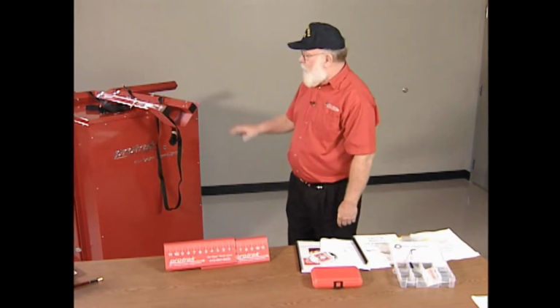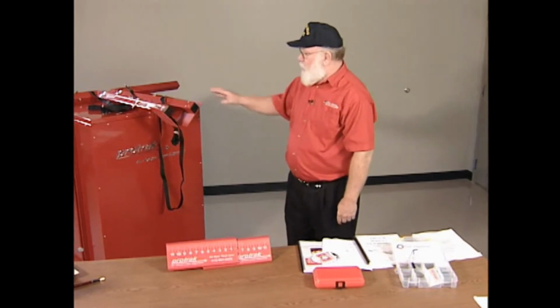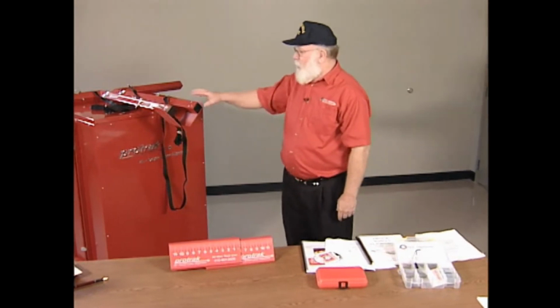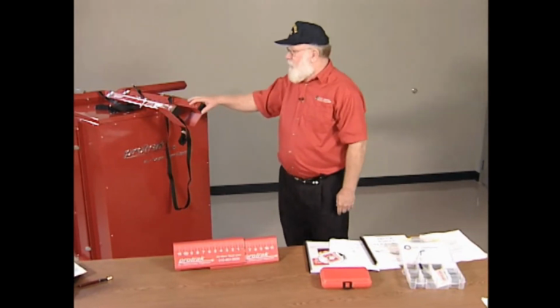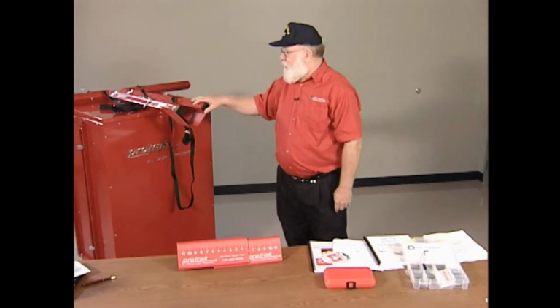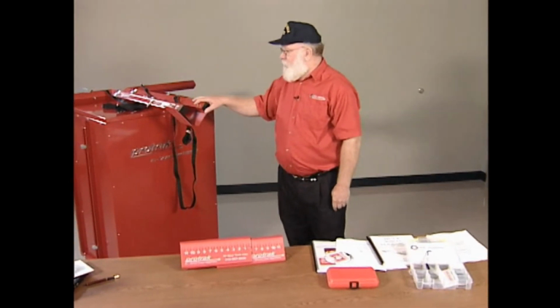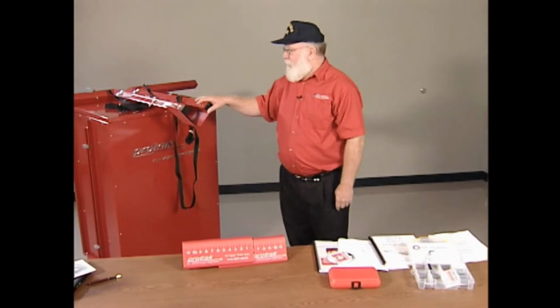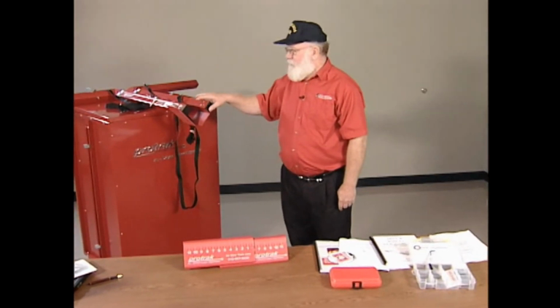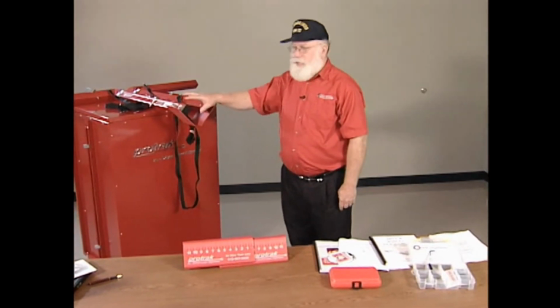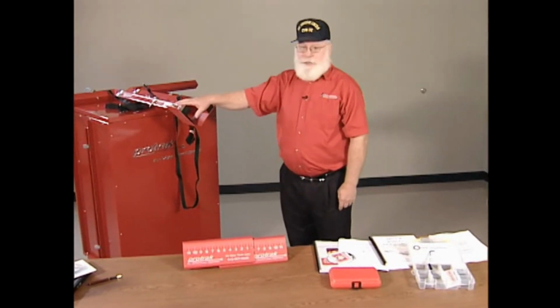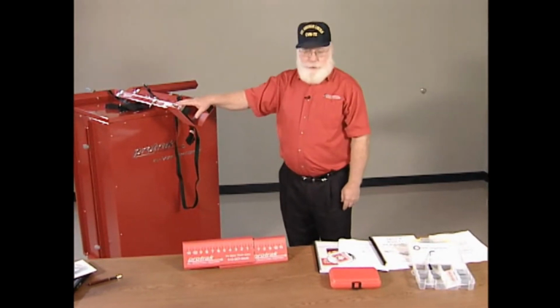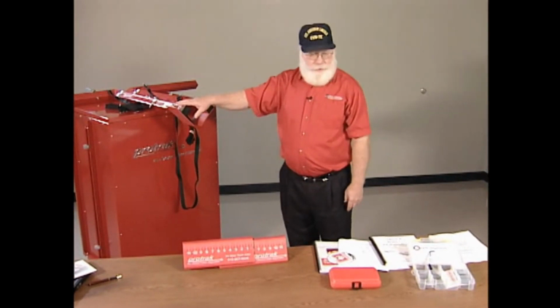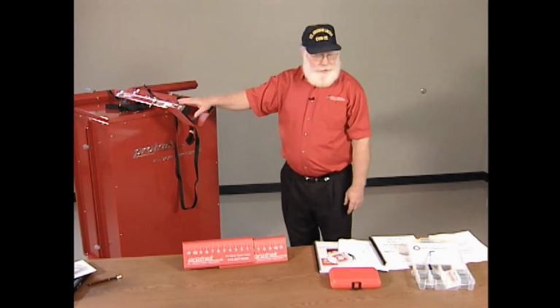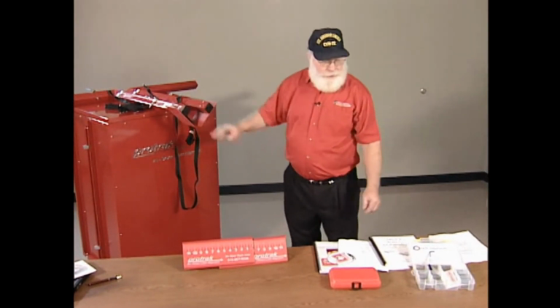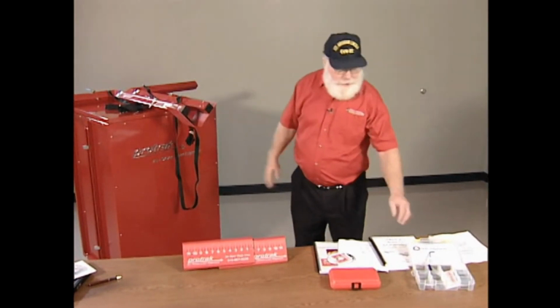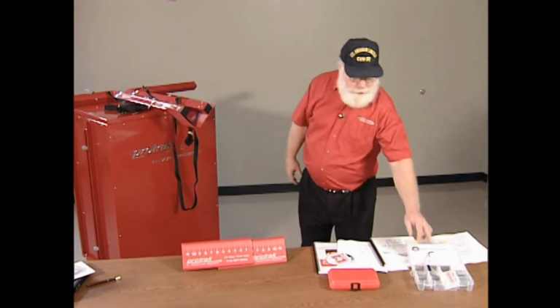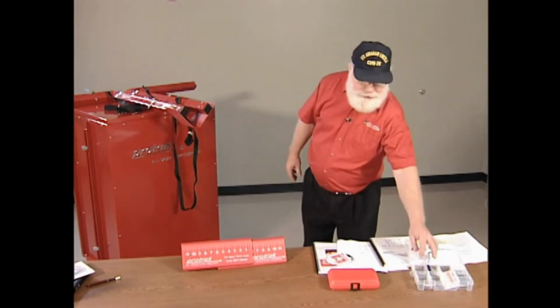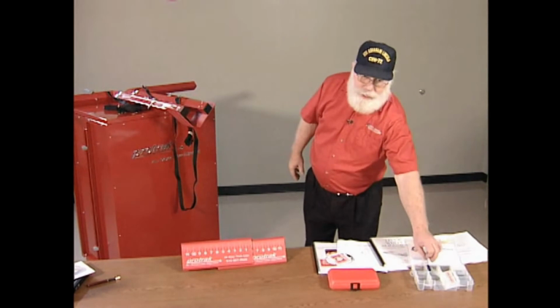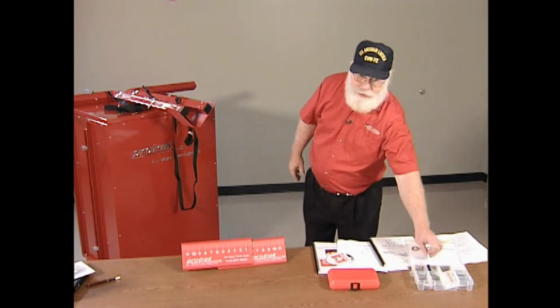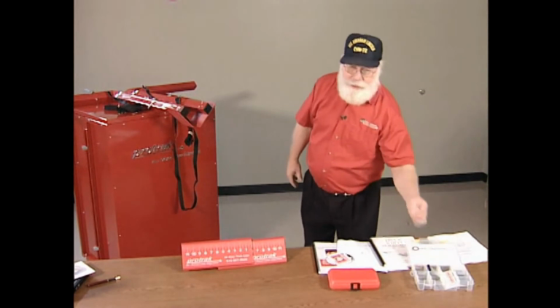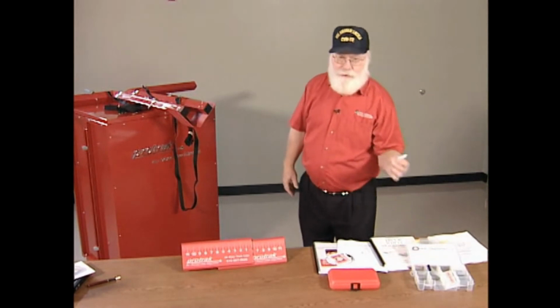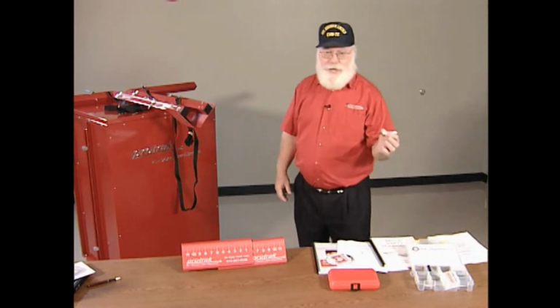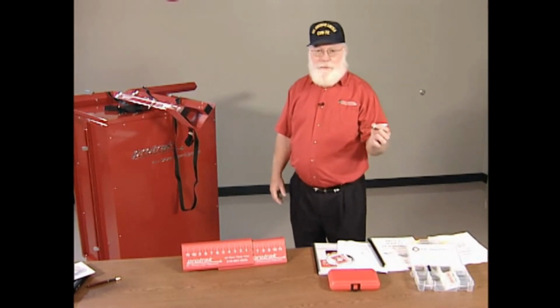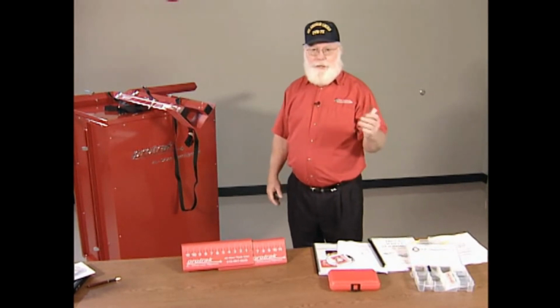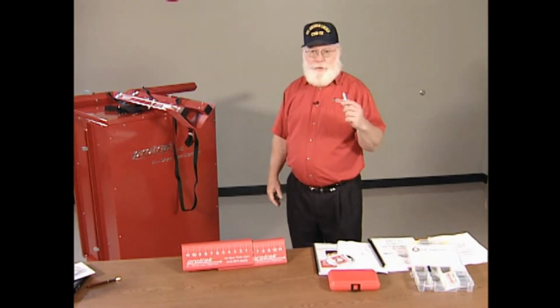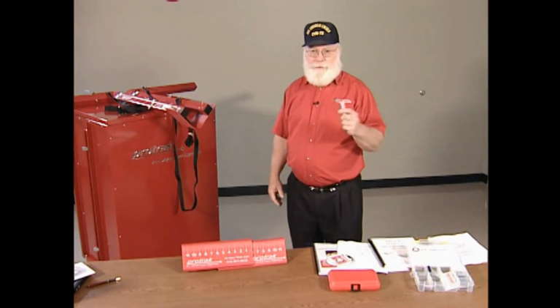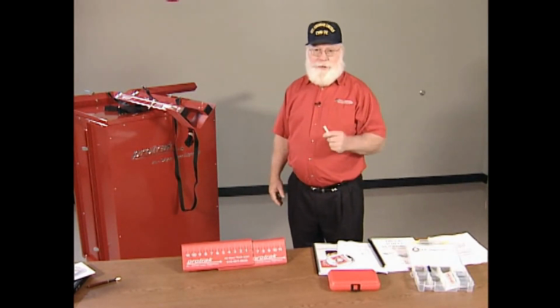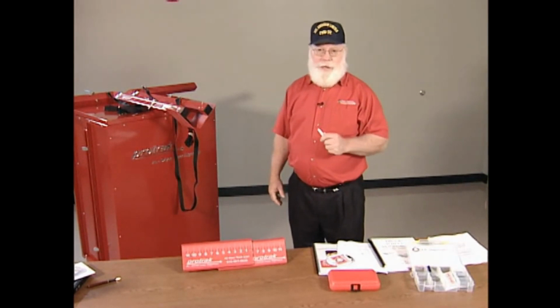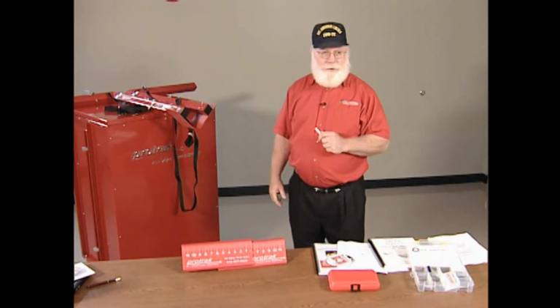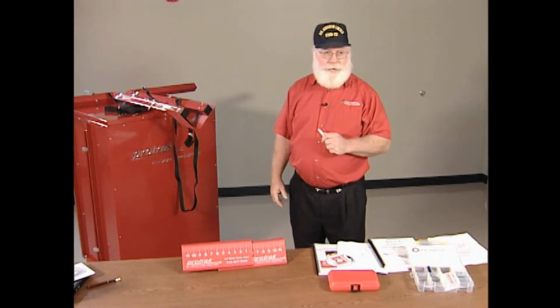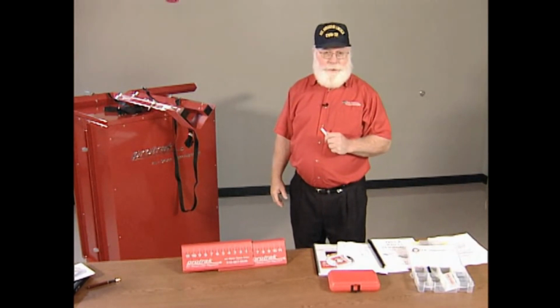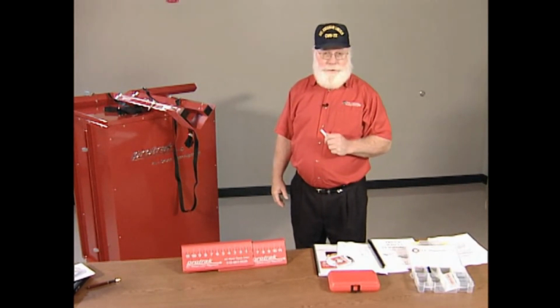Calibration of the system is very simple. It uses a 964 Allen wrench and we'll demonstrate how to do that a little later.